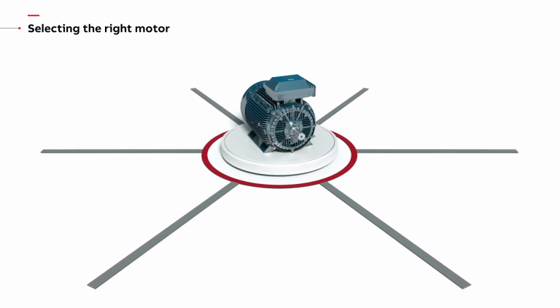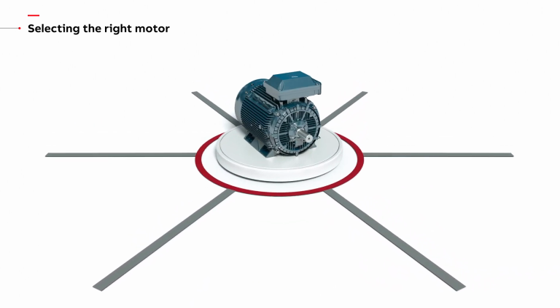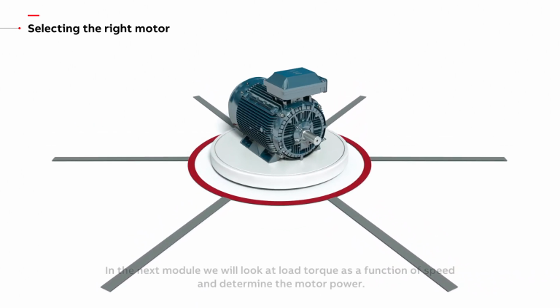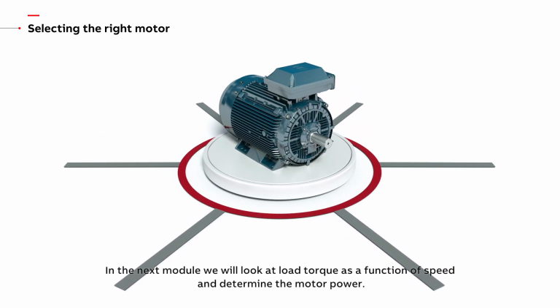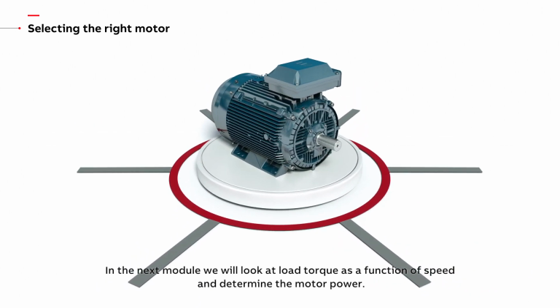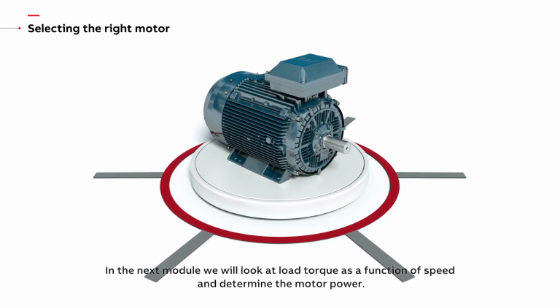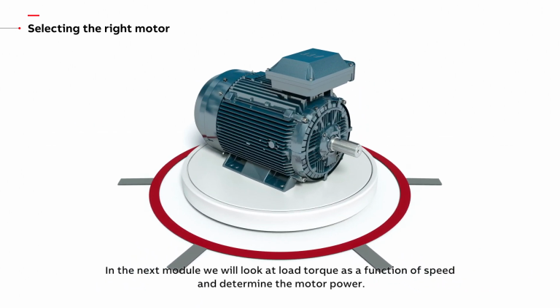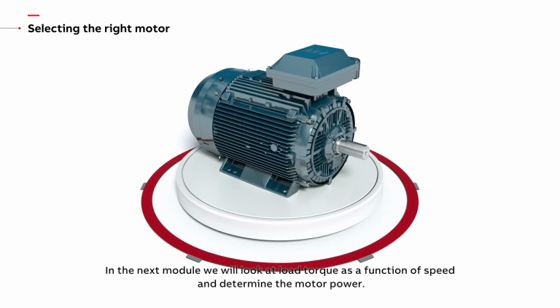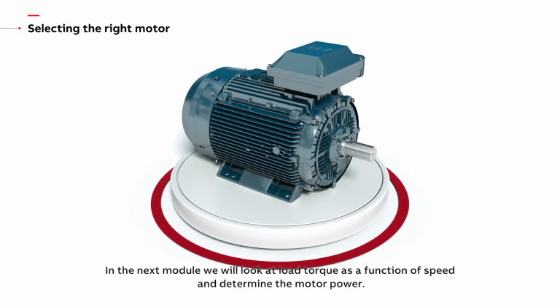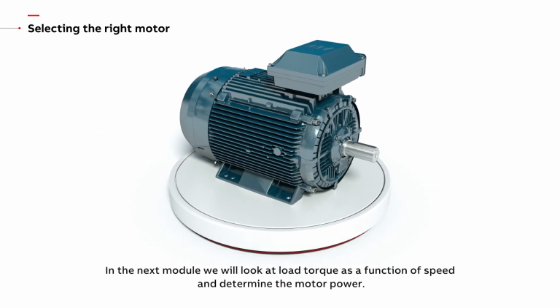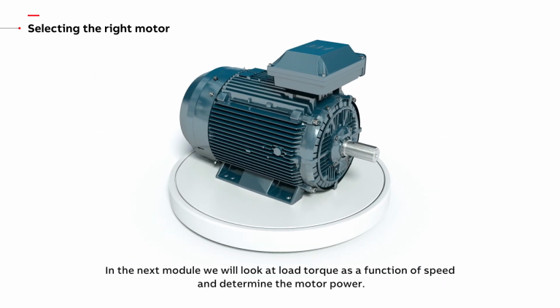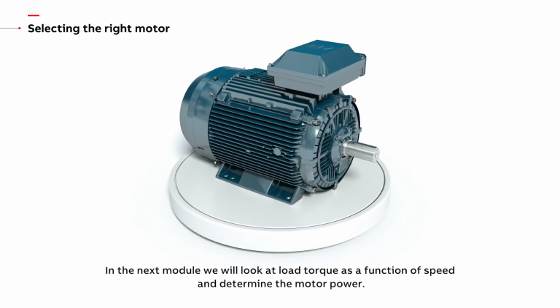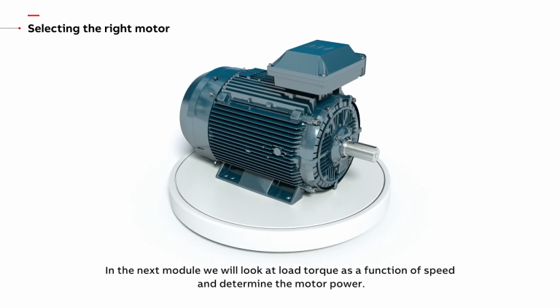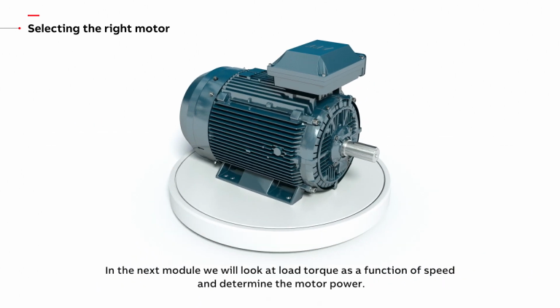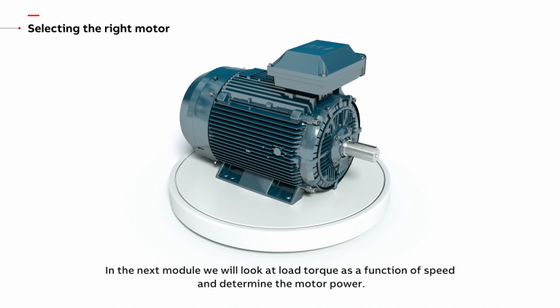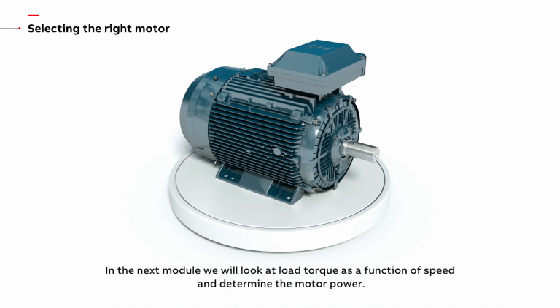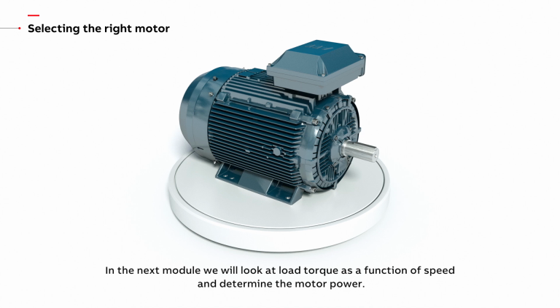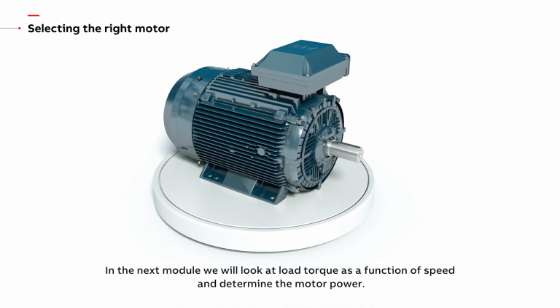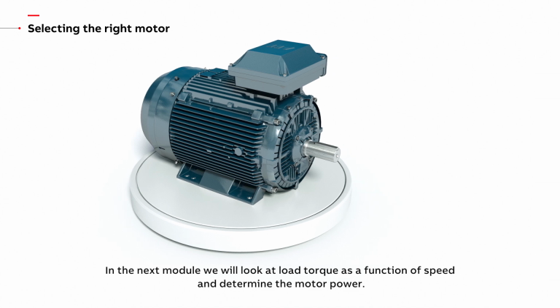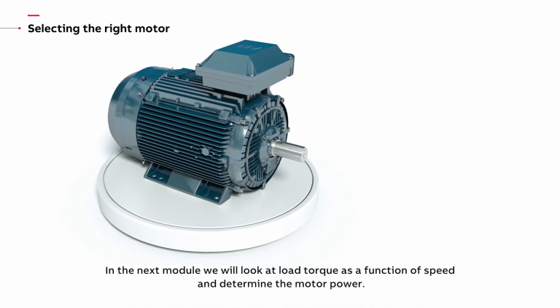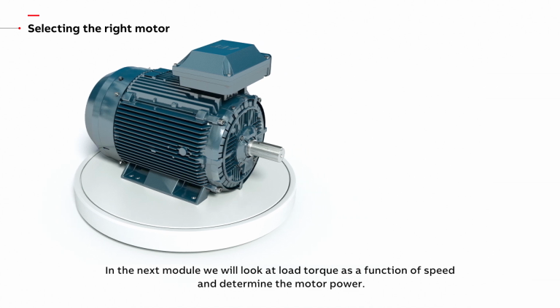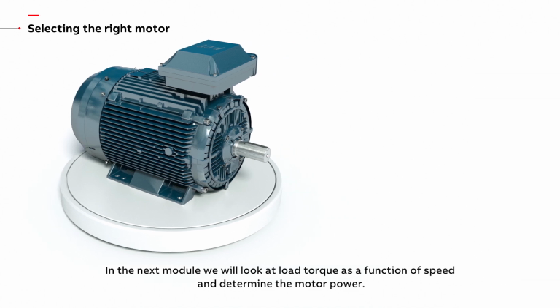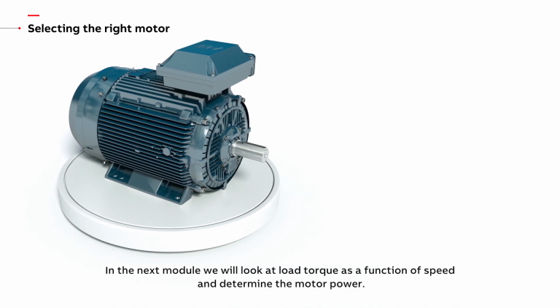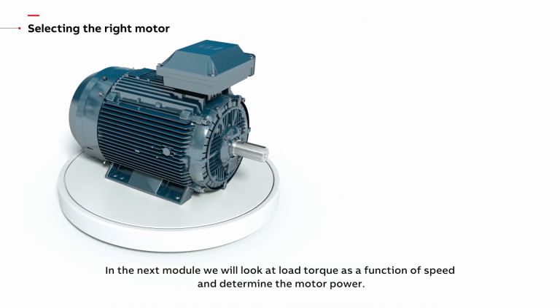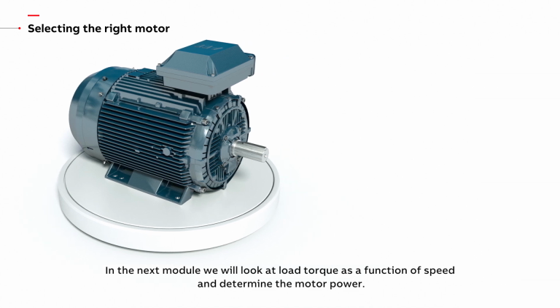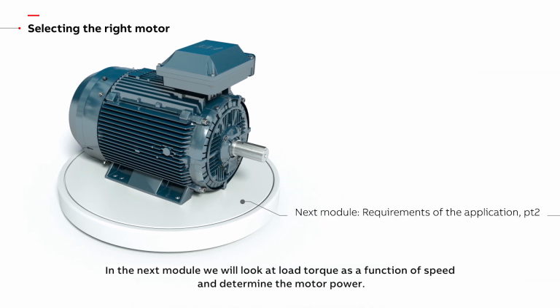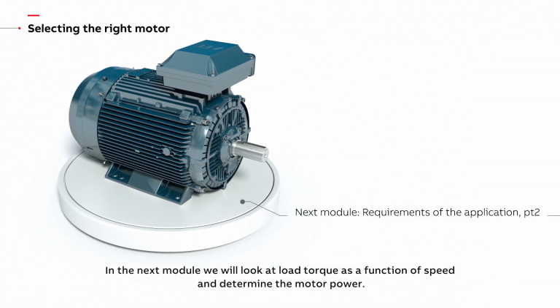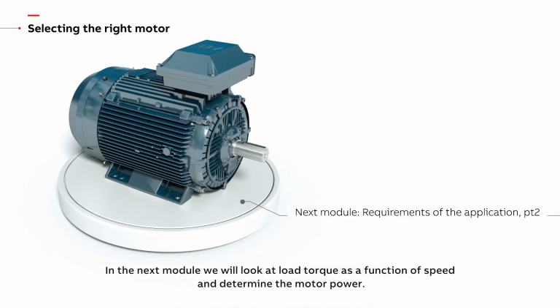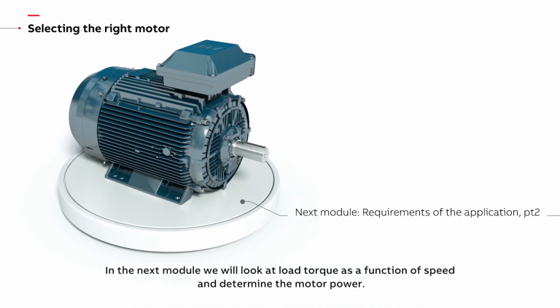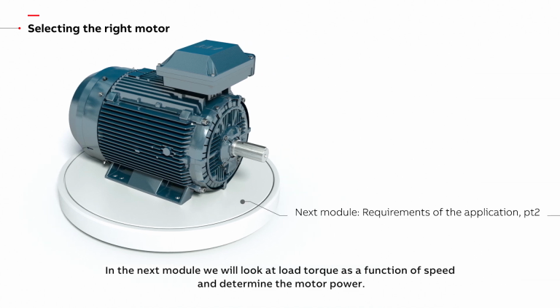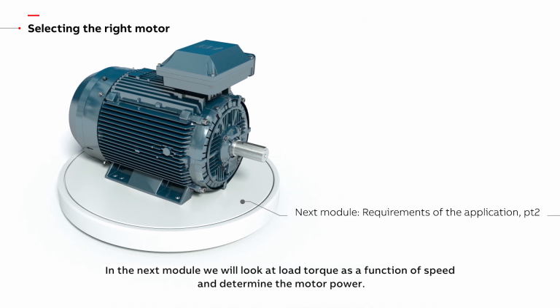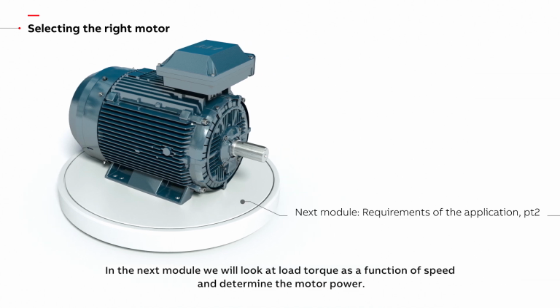In the next module, we will look at load torque as a function of speed and determine the motor power.